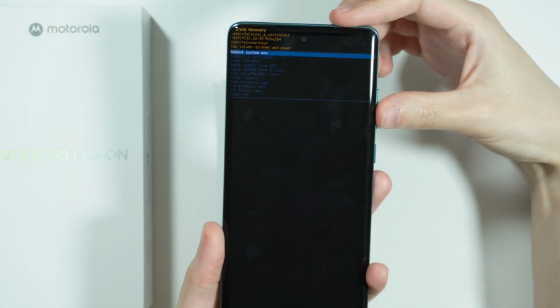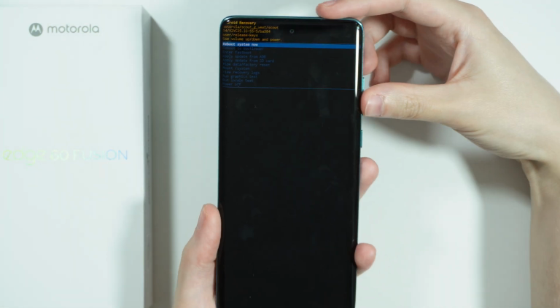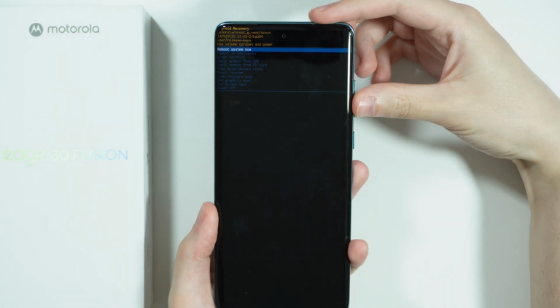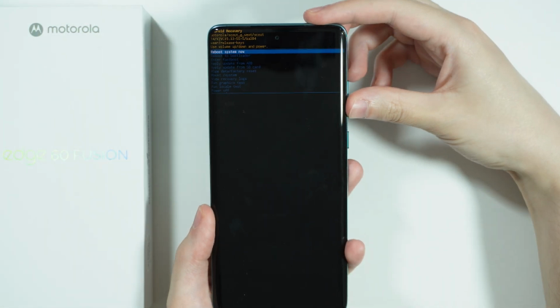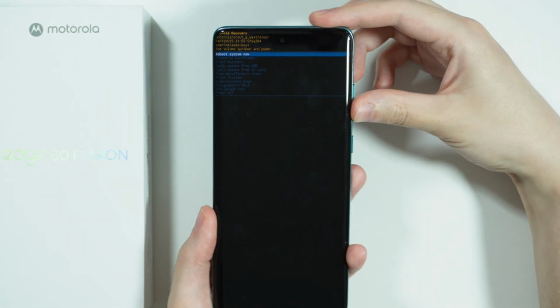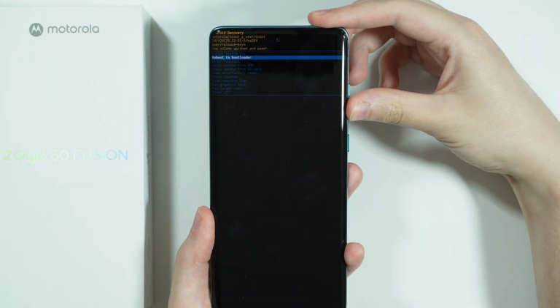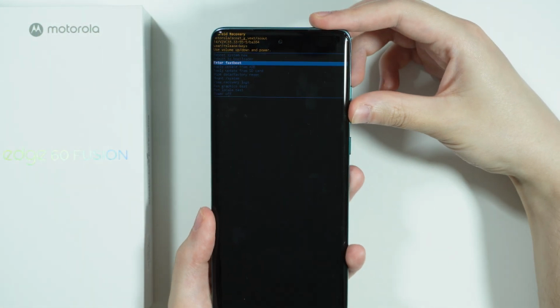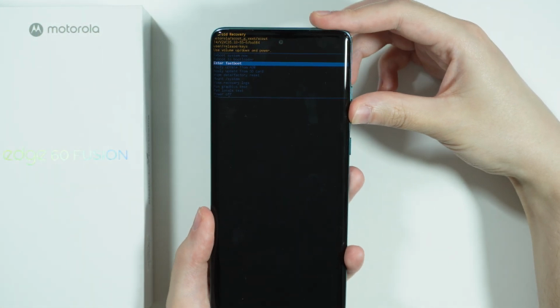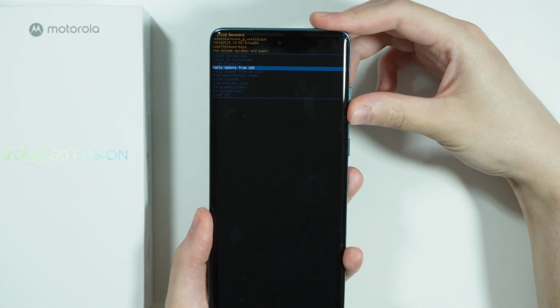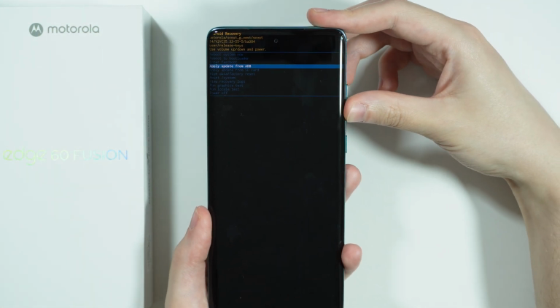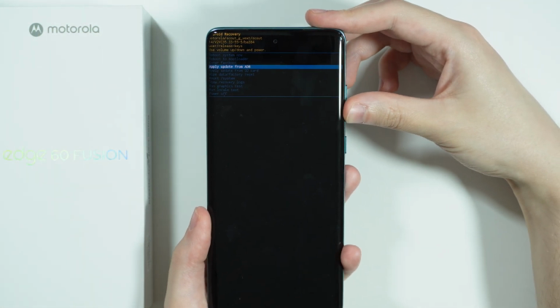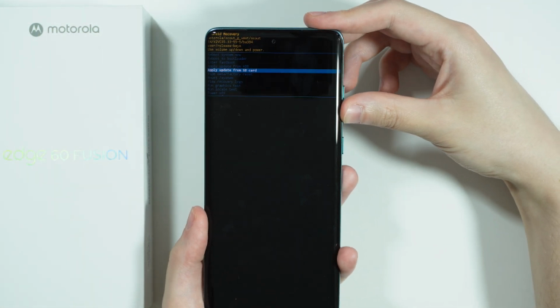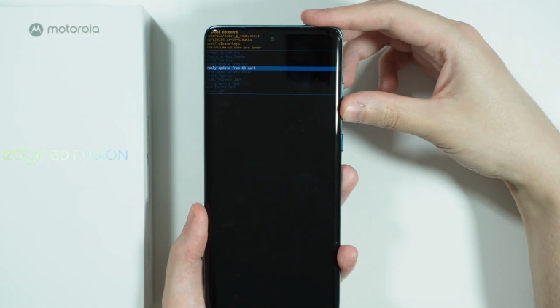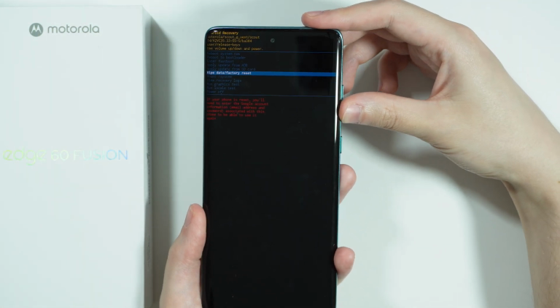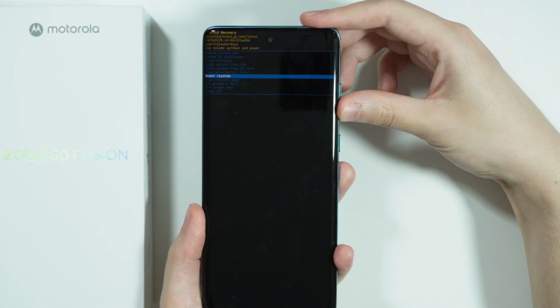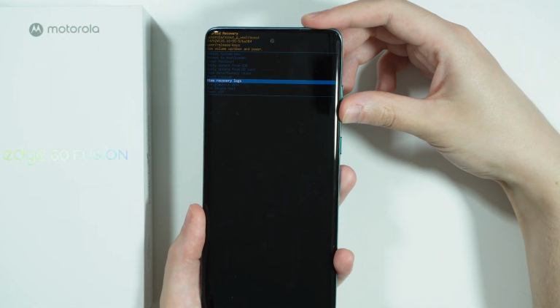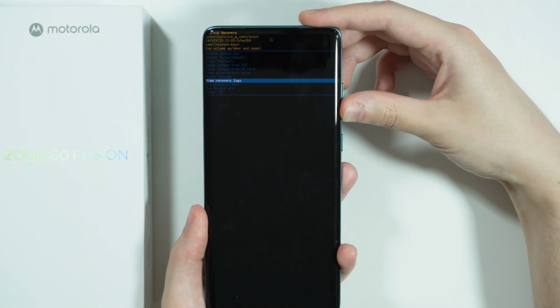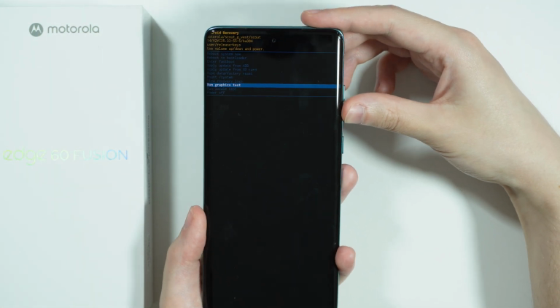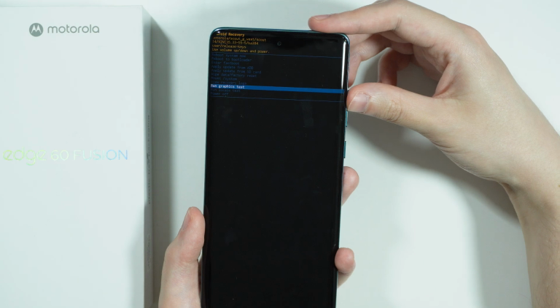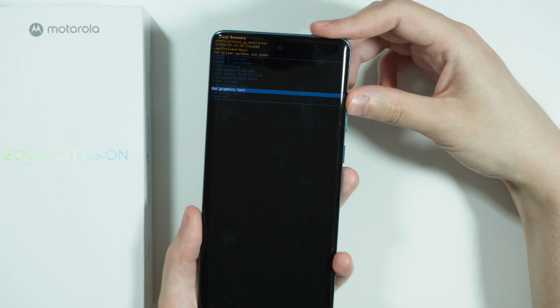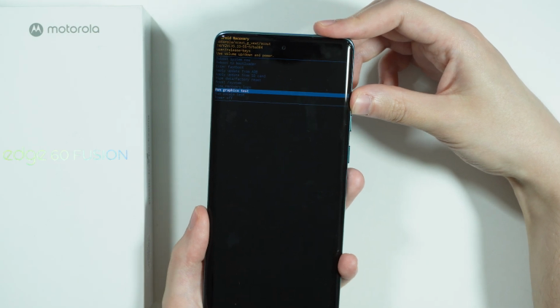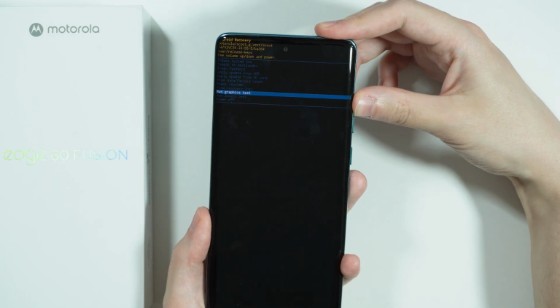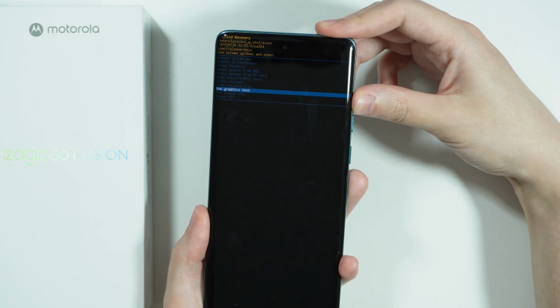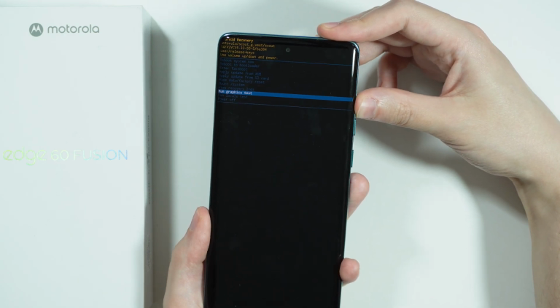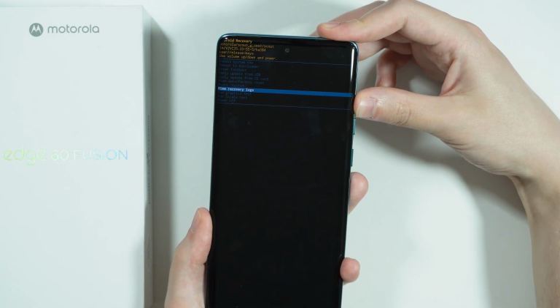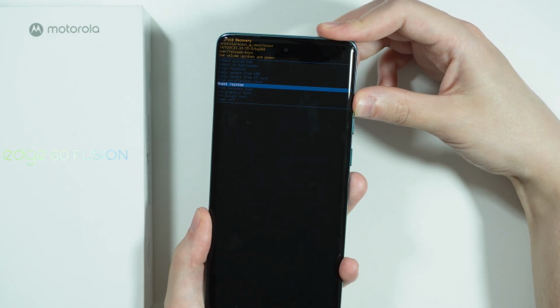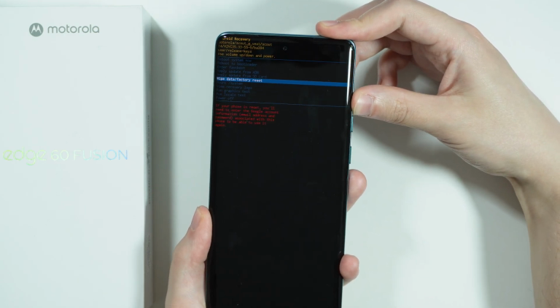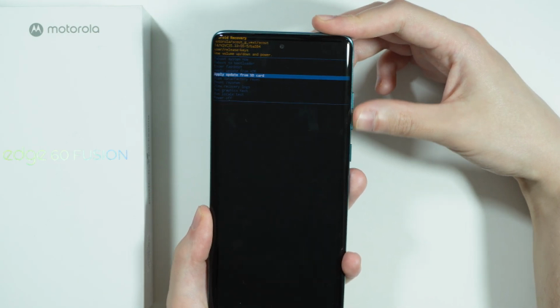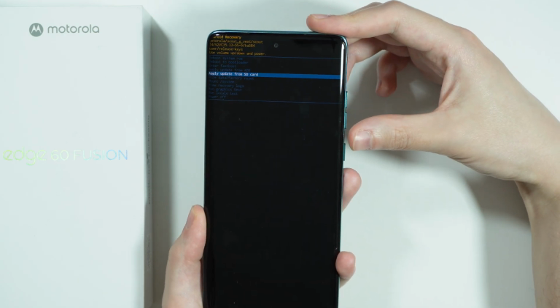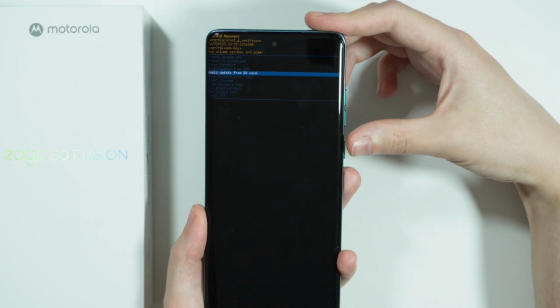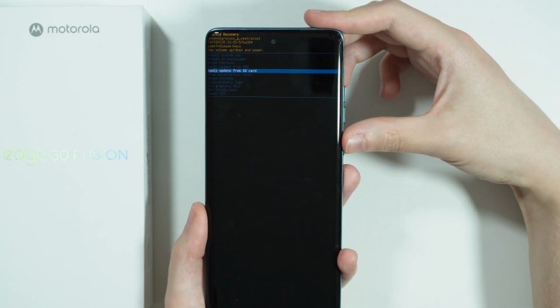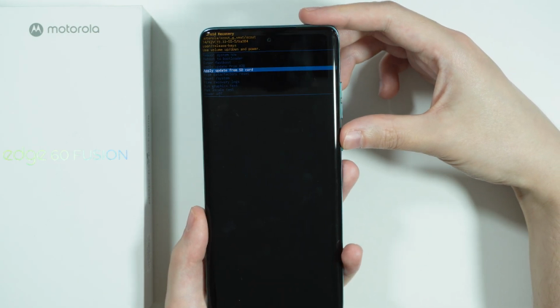Over here we can use the volume buttons in order to navigate, and you can confirm your choice by pressing the power button.